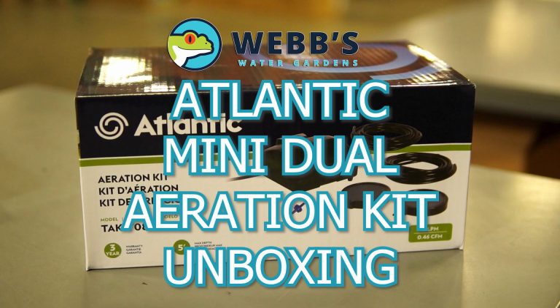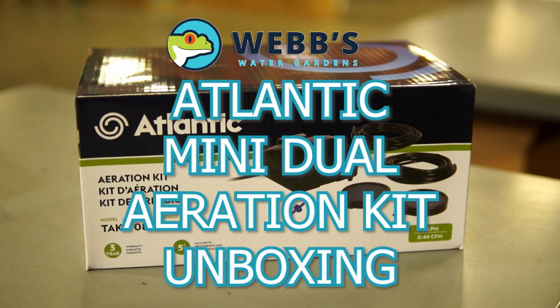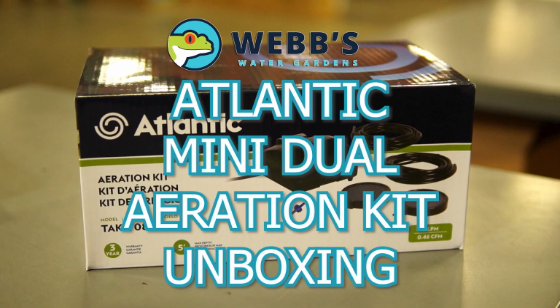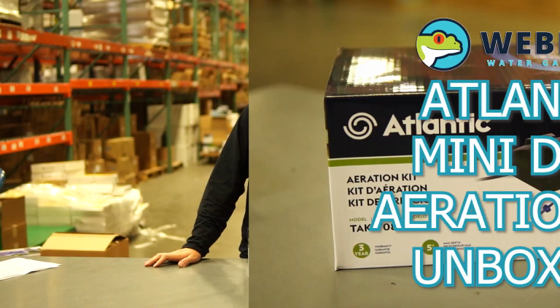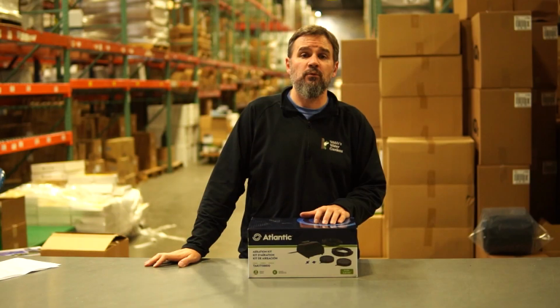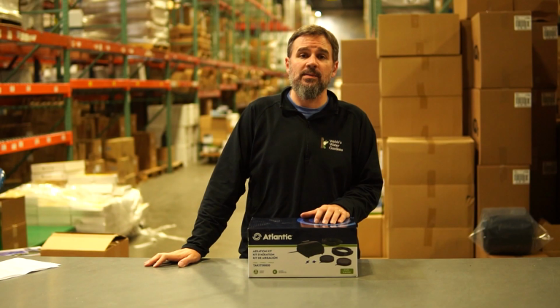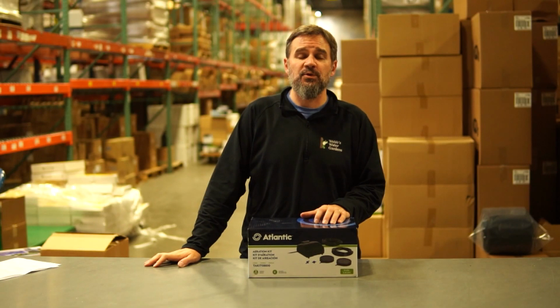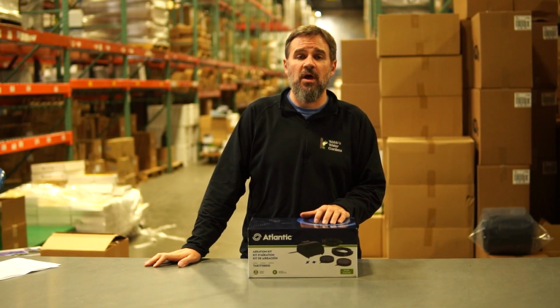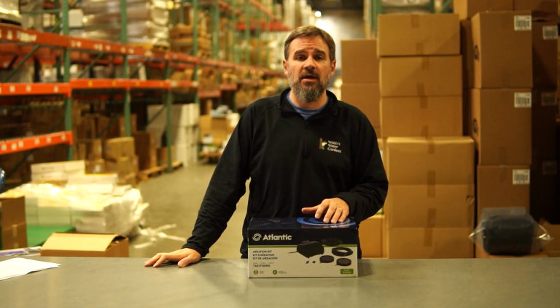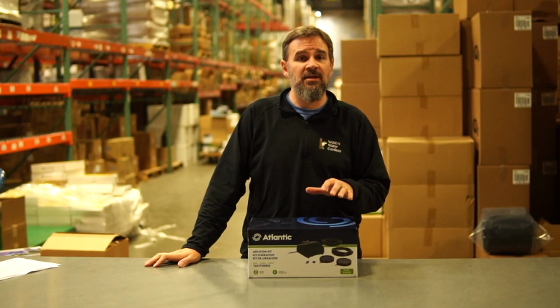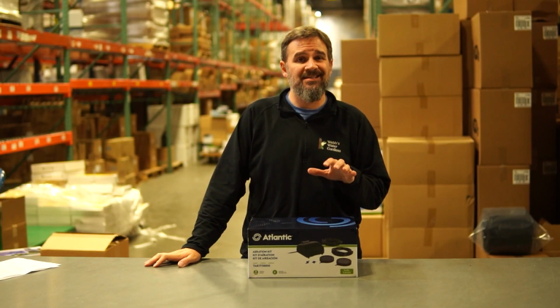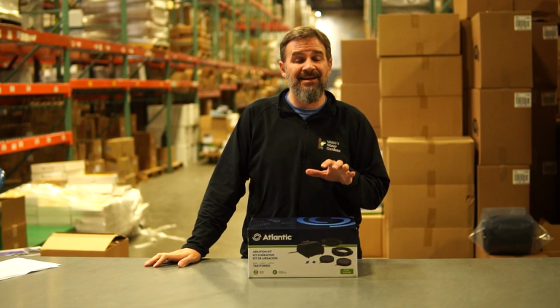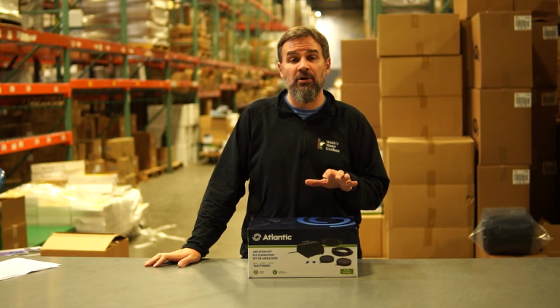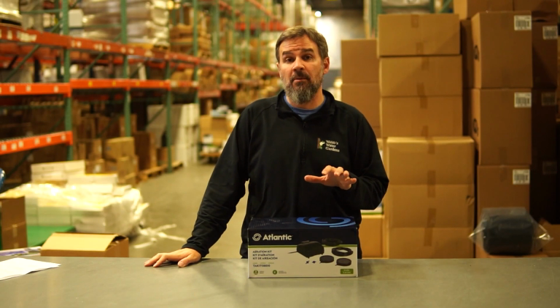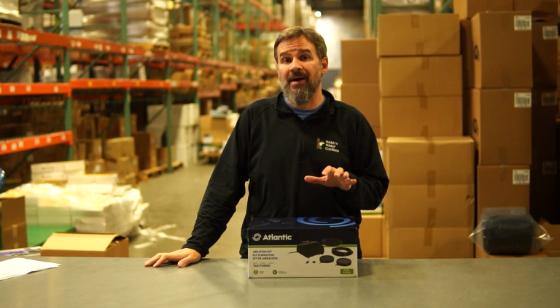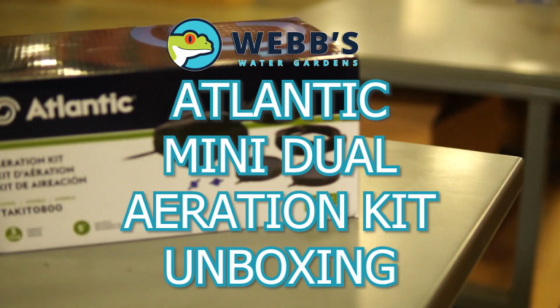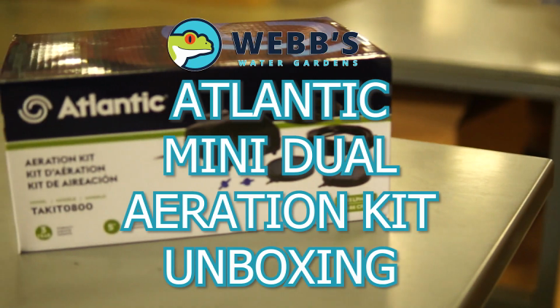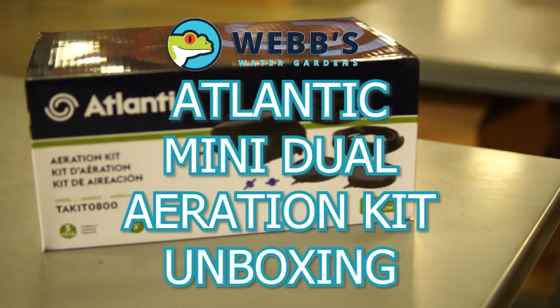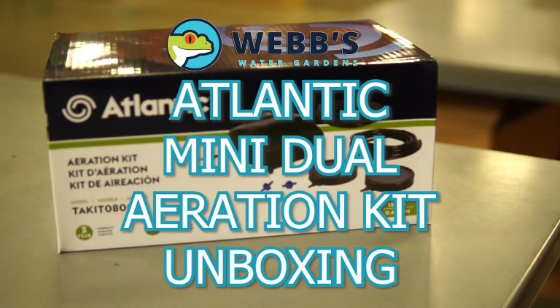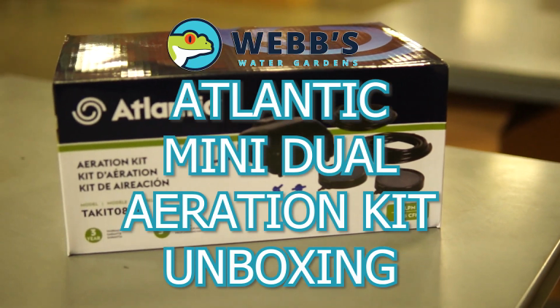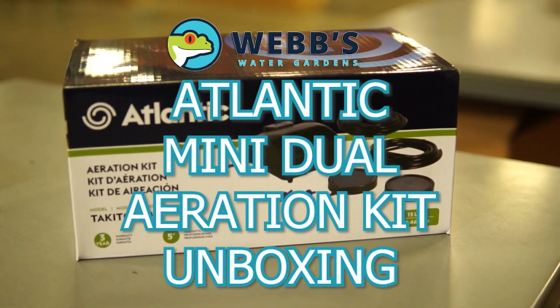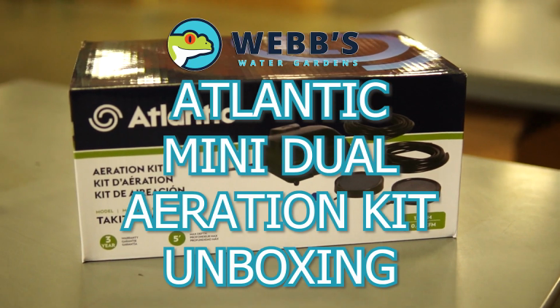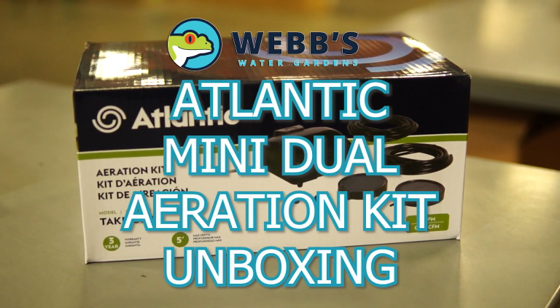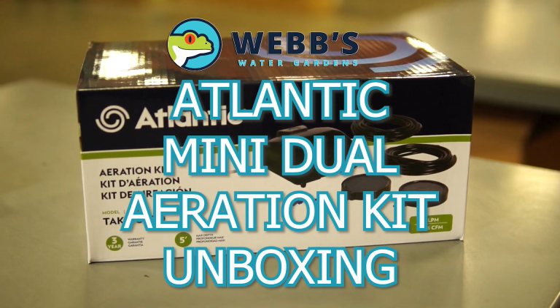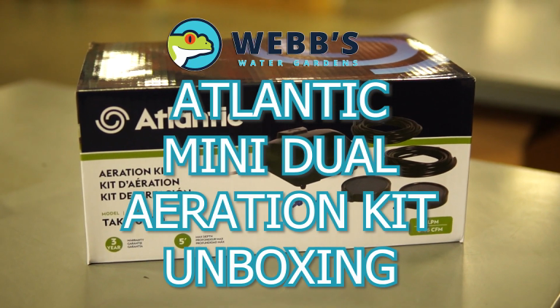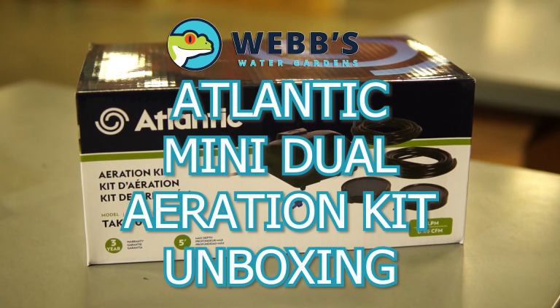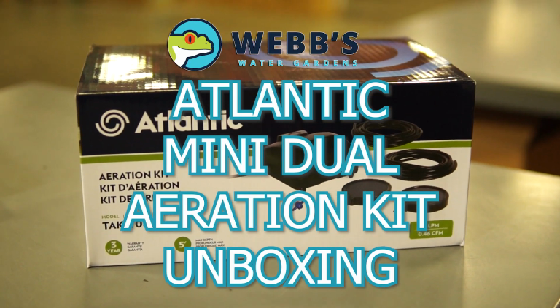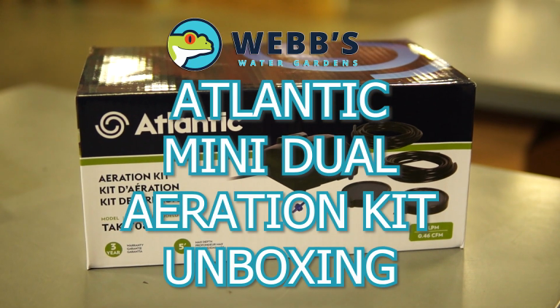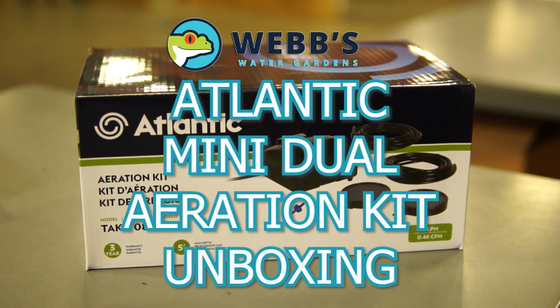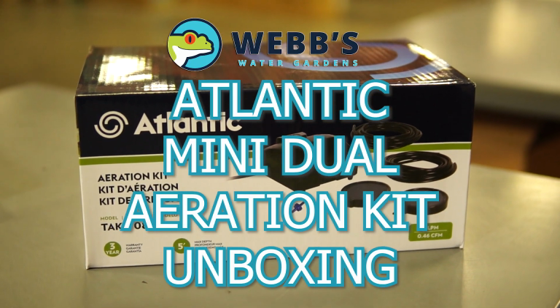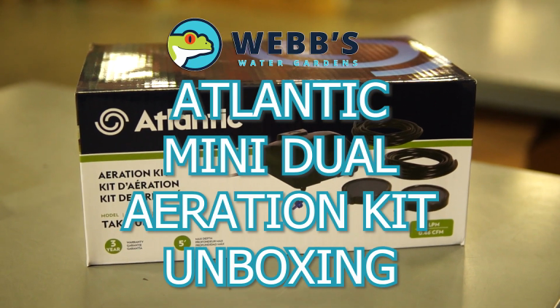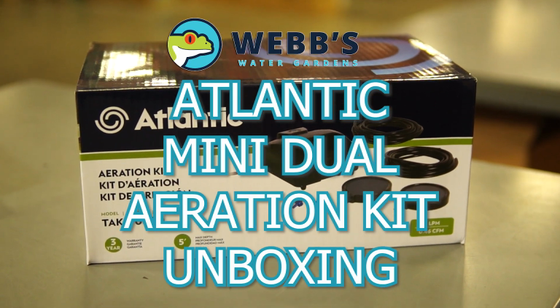Hey, this is Joe from WebZoneLine and today we're going to unbox the Atlantic Mini Dual Aeration Kit.